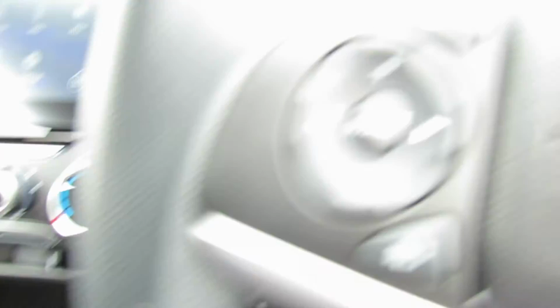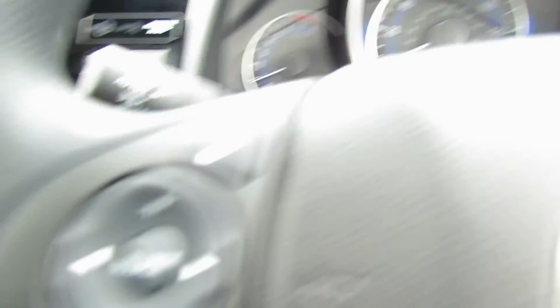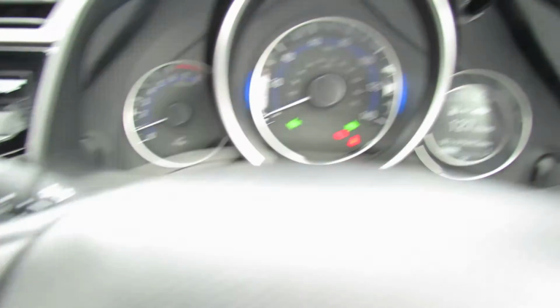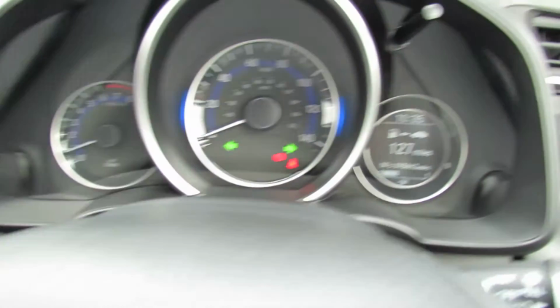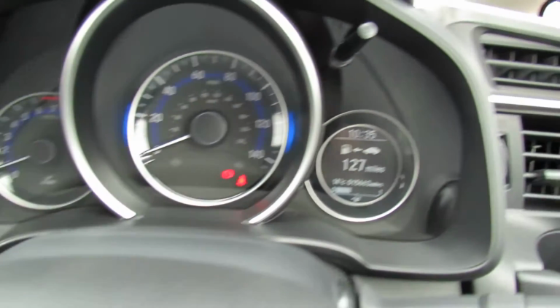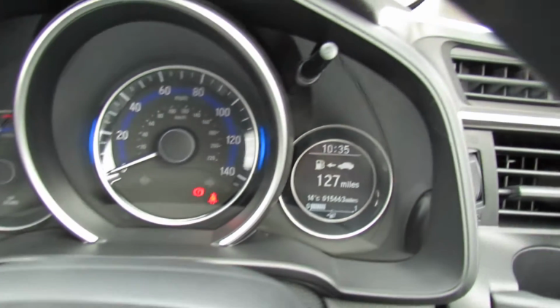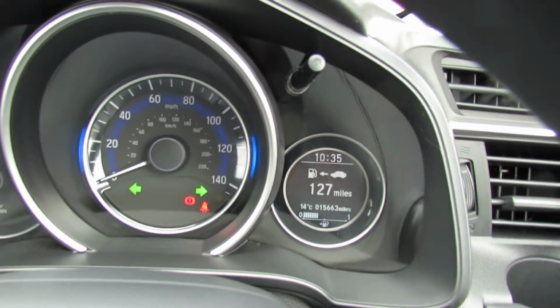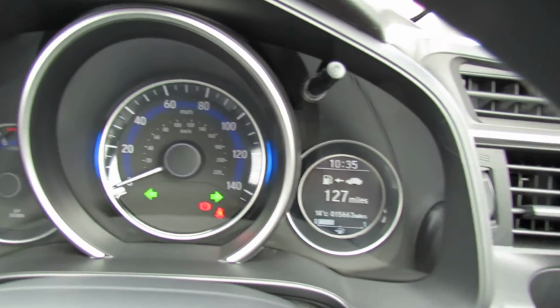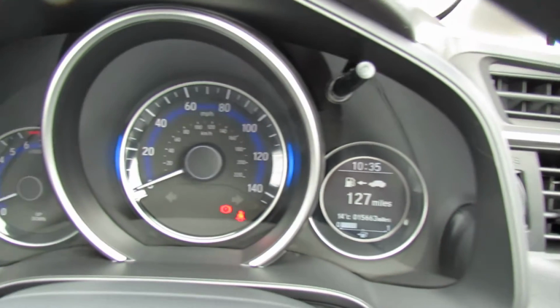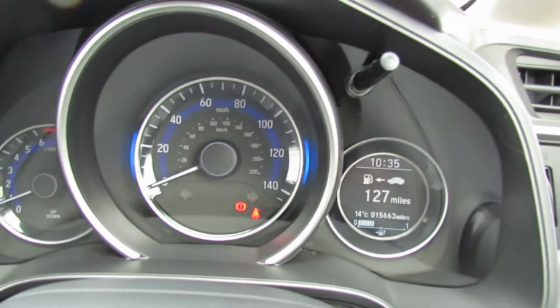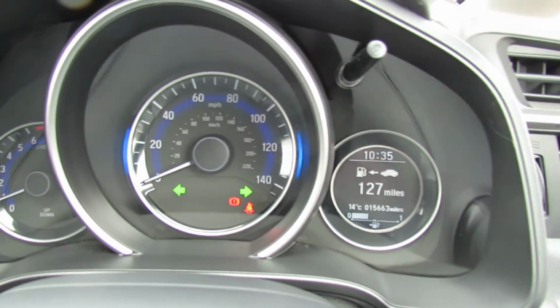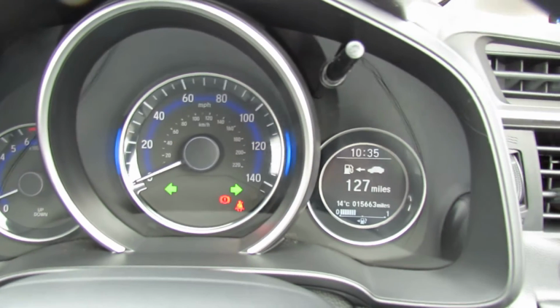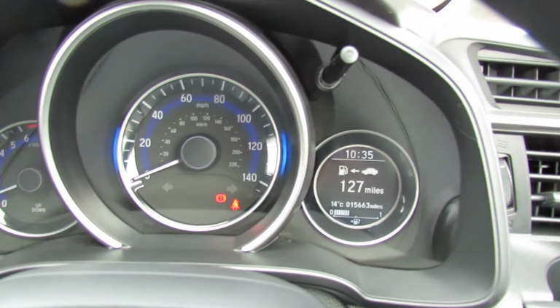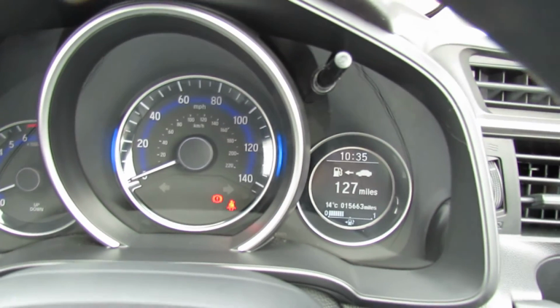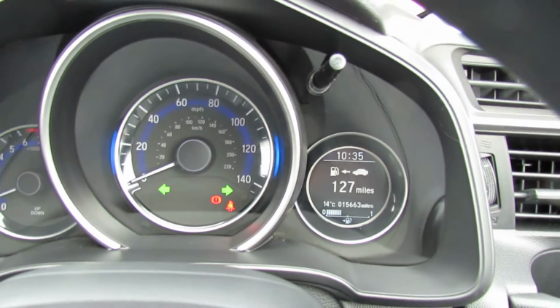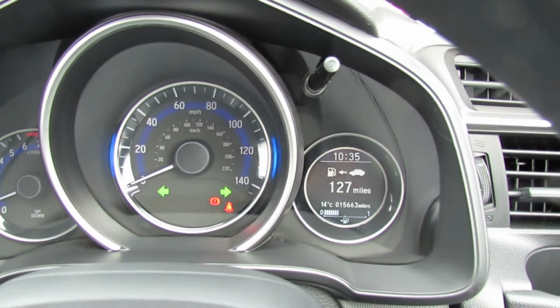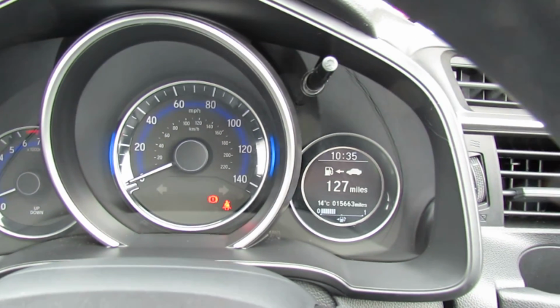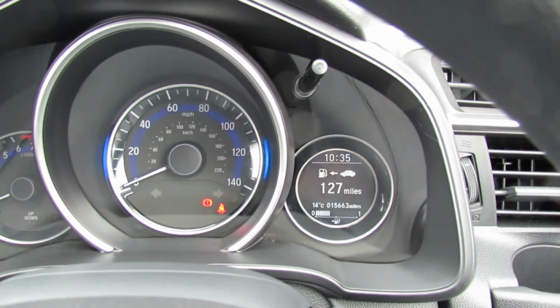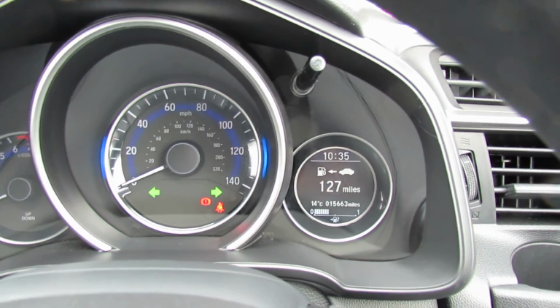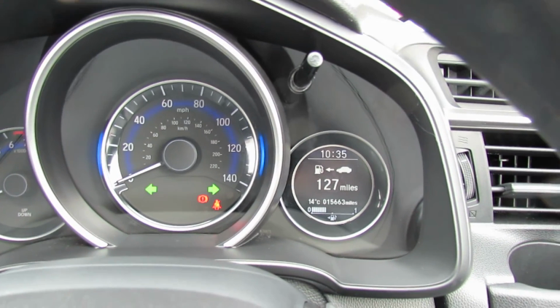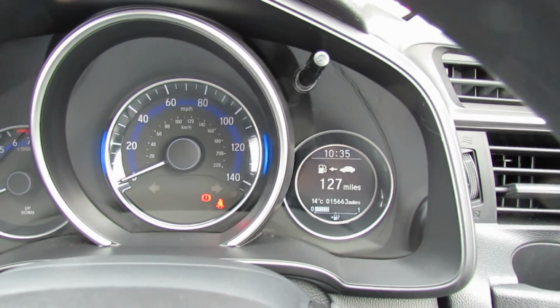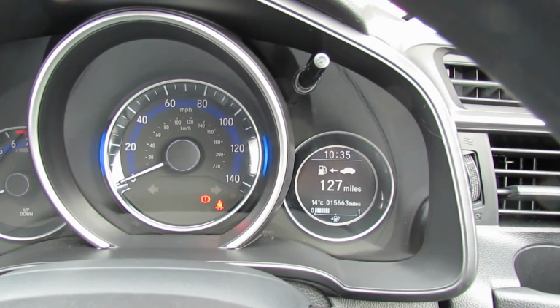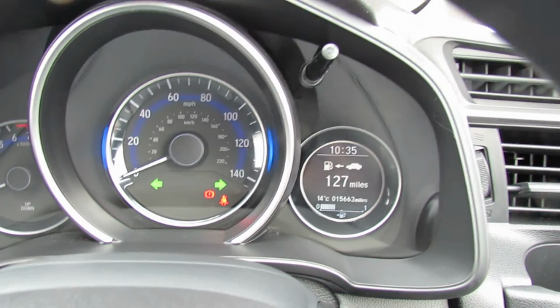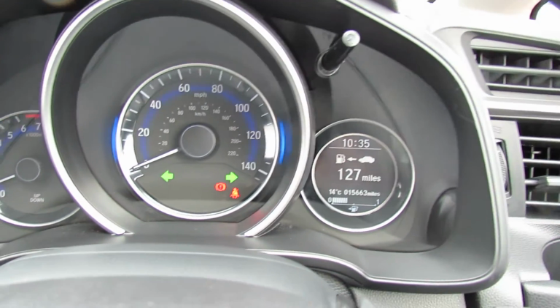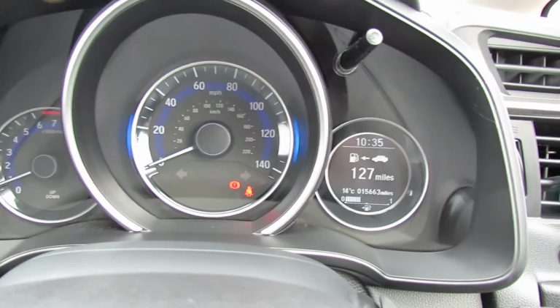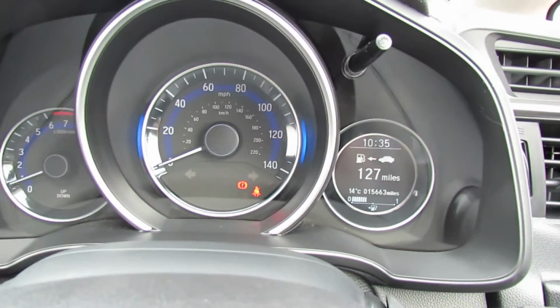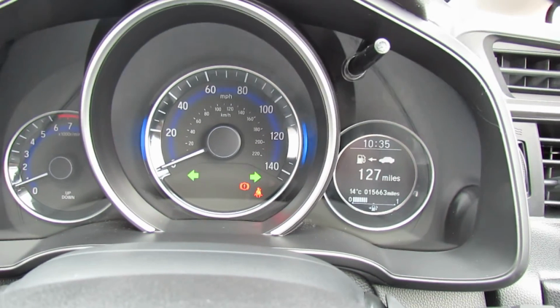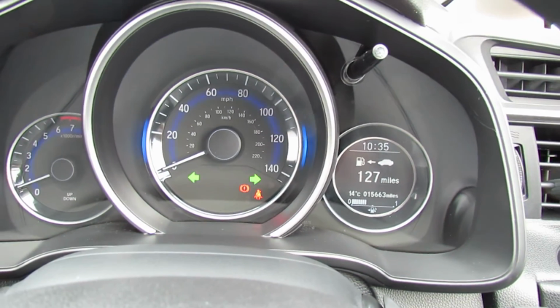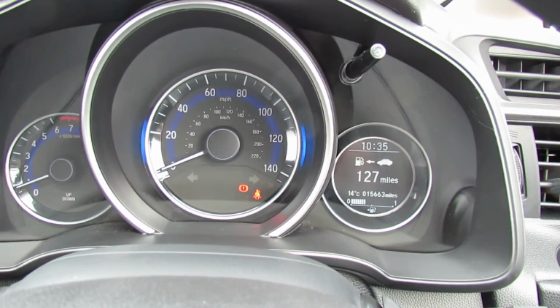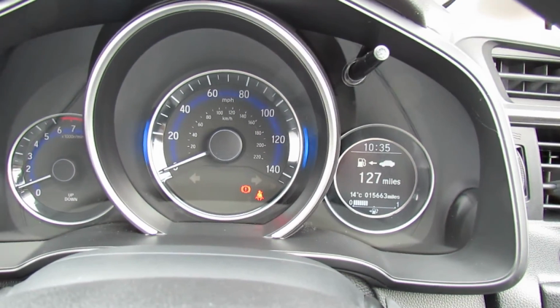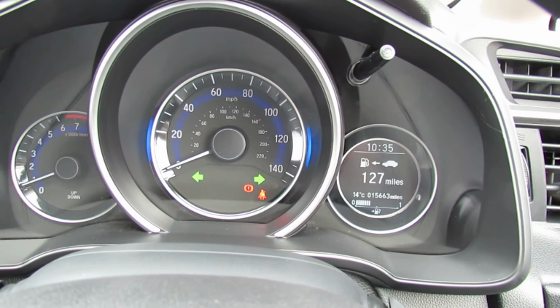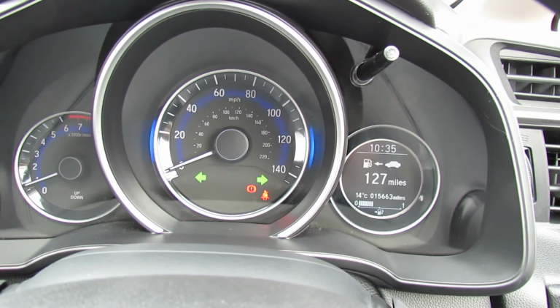This is a one owner car. It's got a full Honda service history and you would get the balance of the warranty on that.